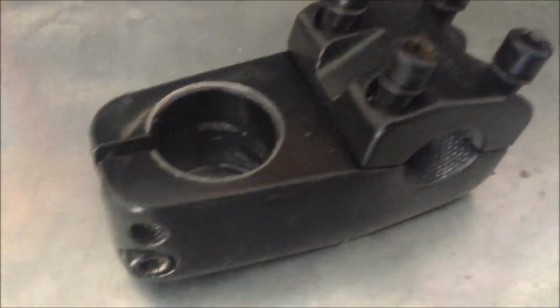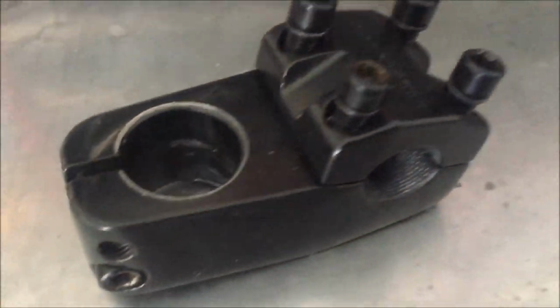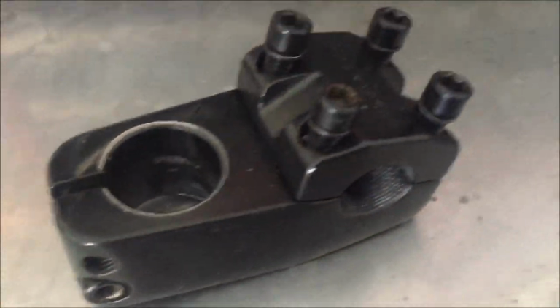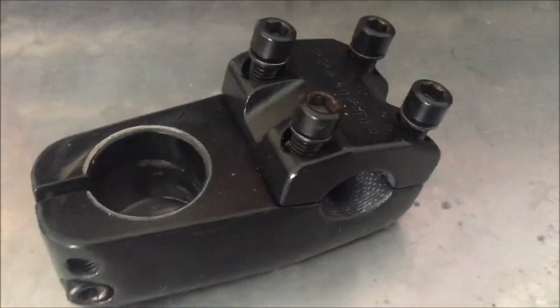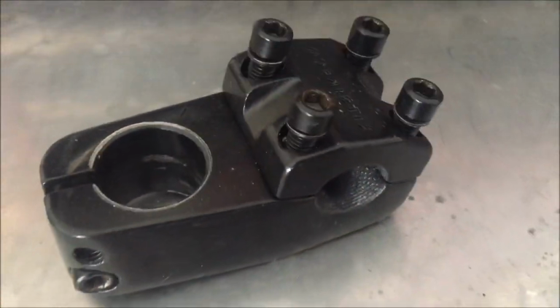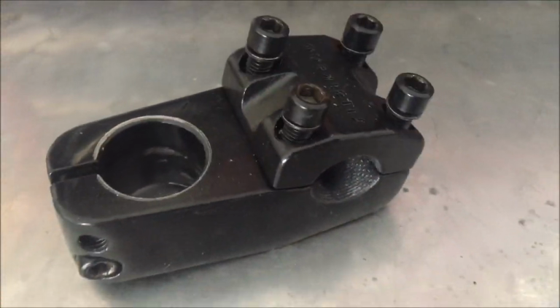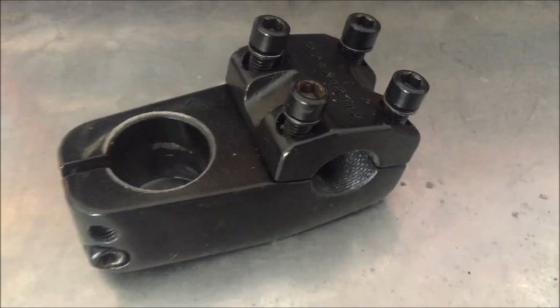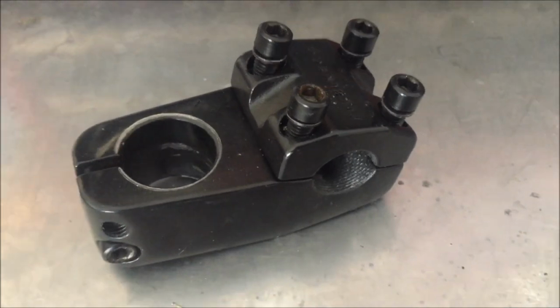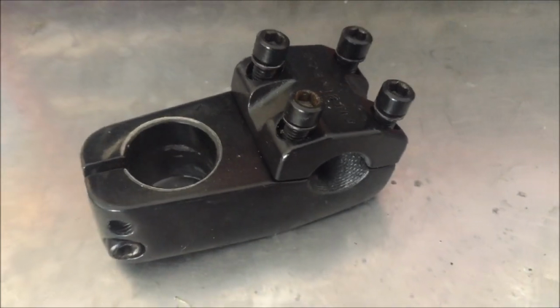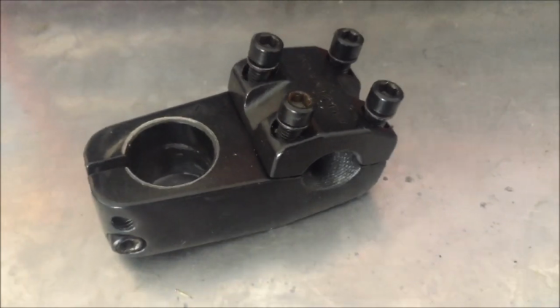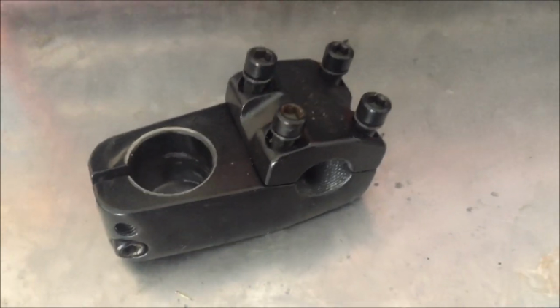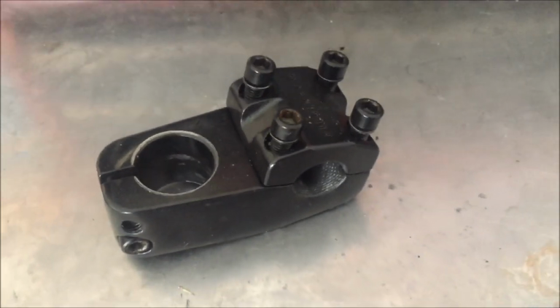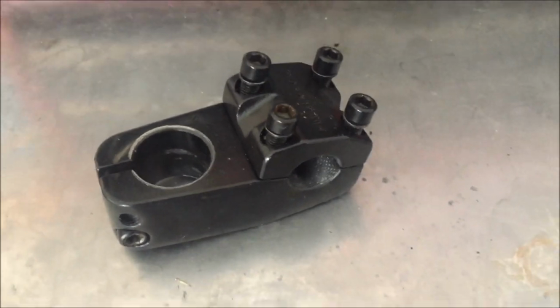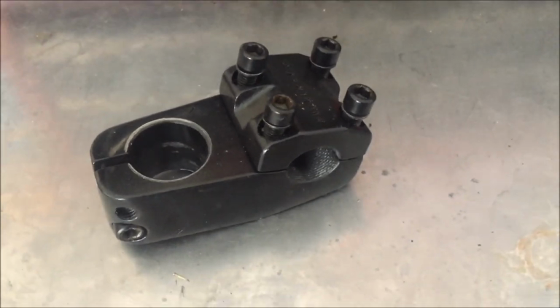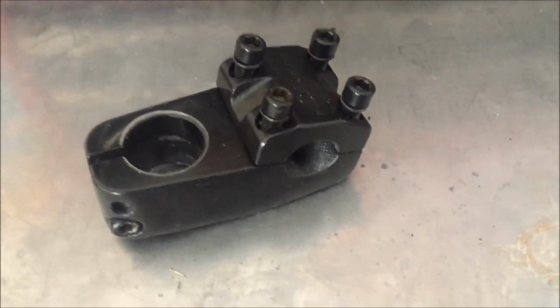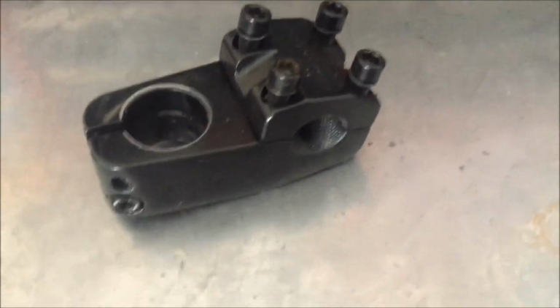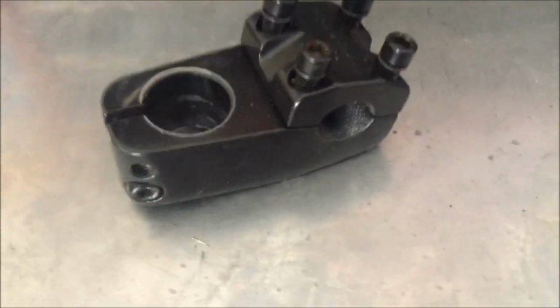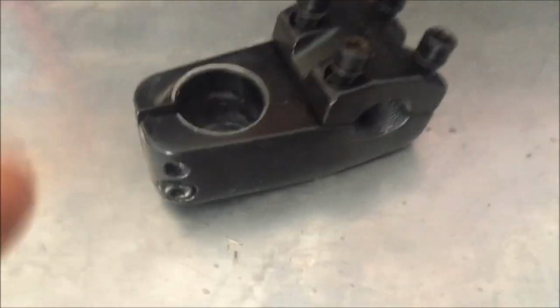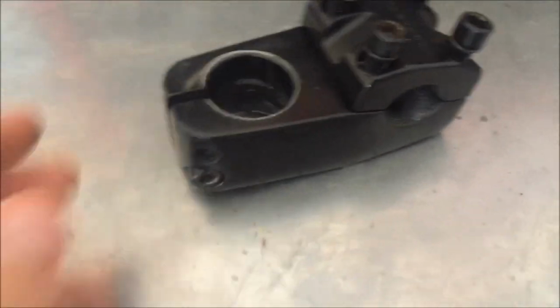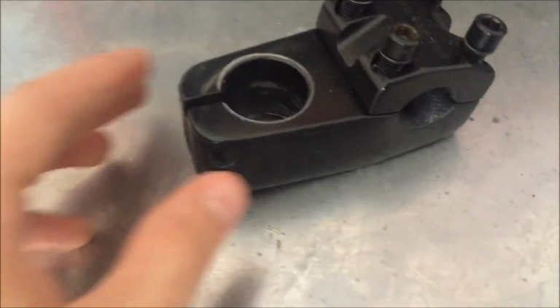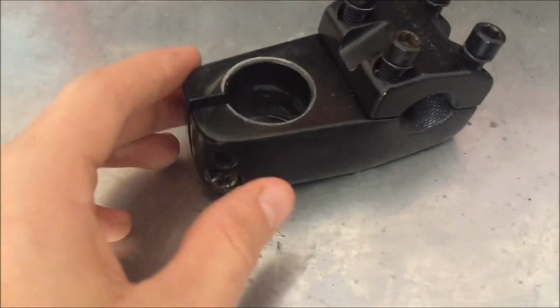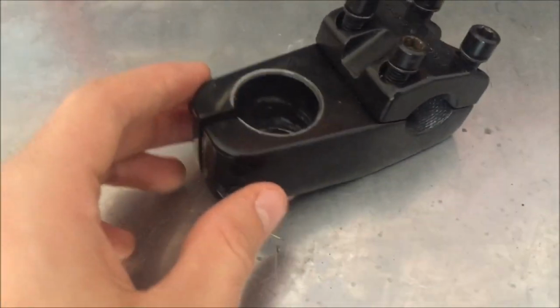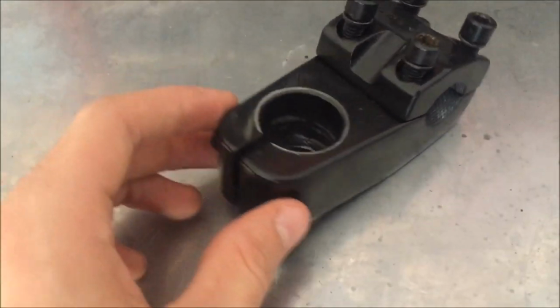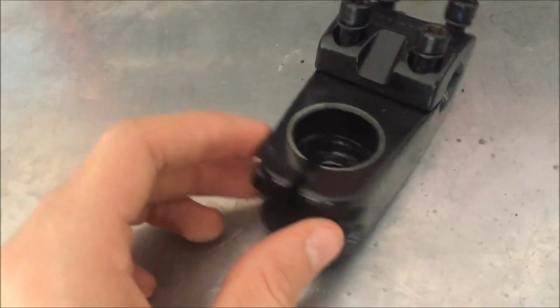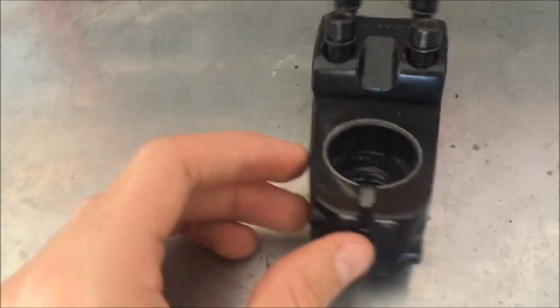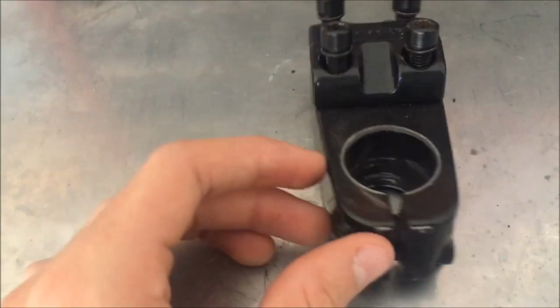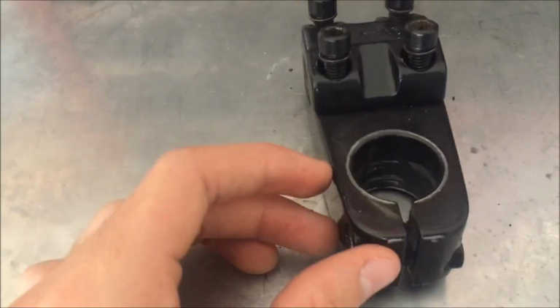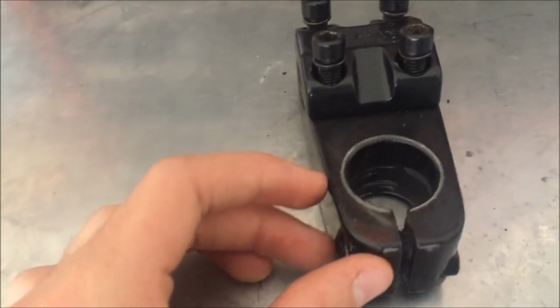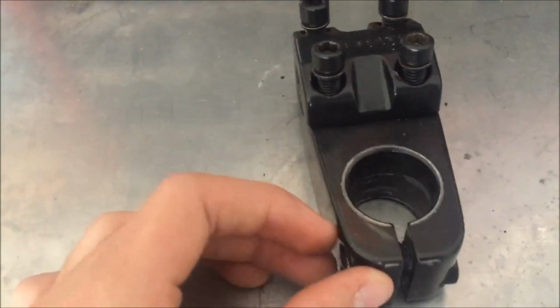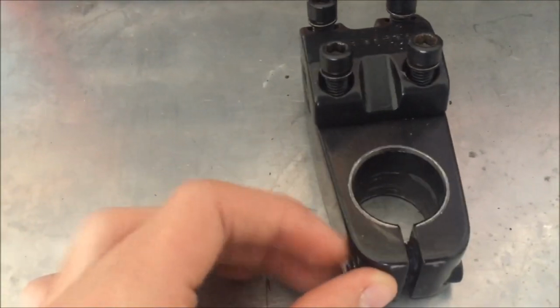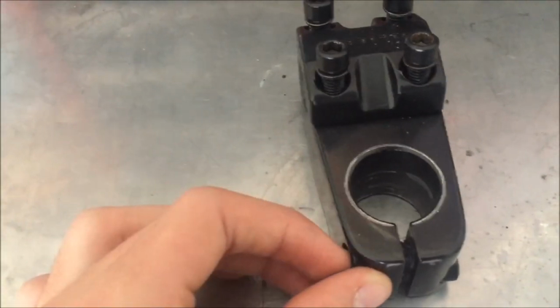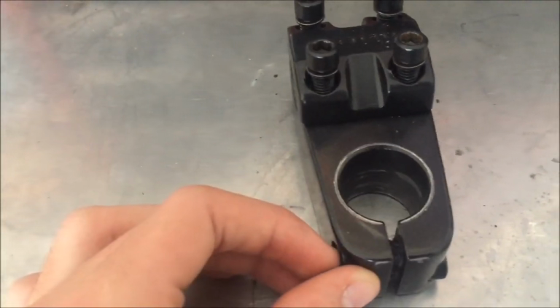Hey guys, today we're going to be talking about stems. Now this is the first stem that I'm going to be showing you.